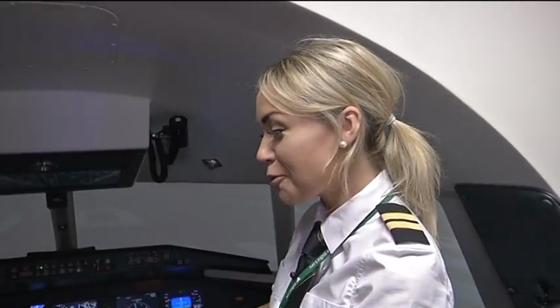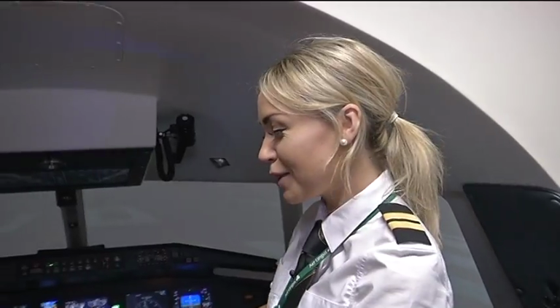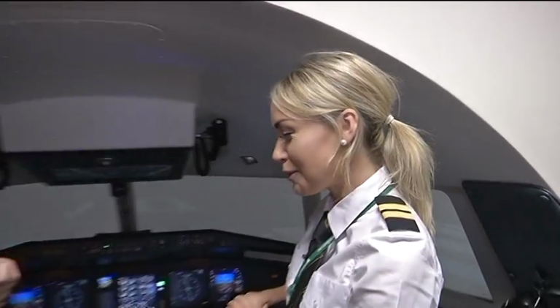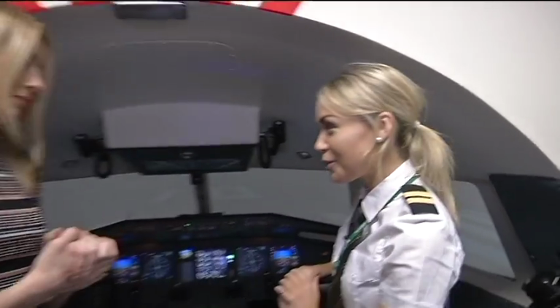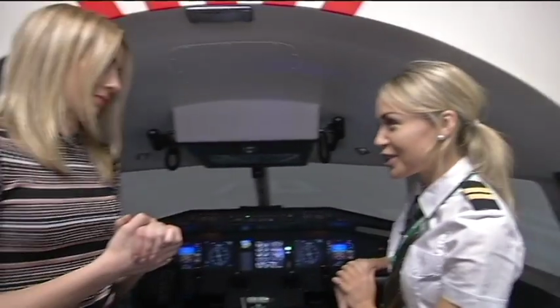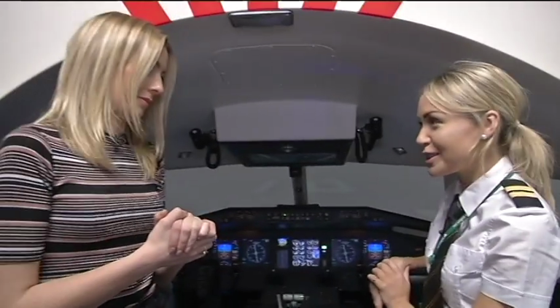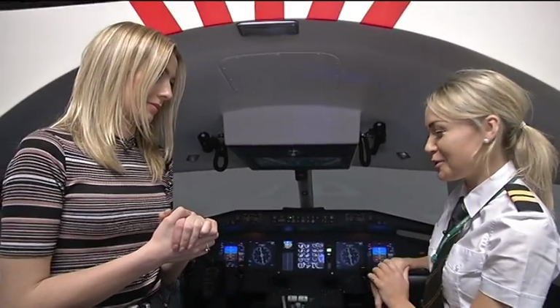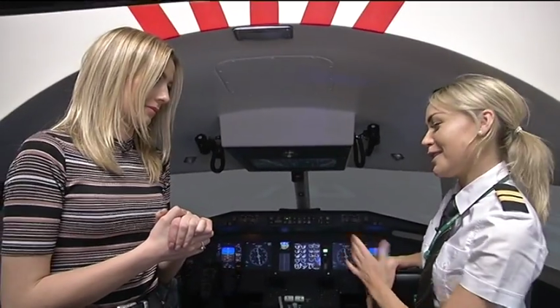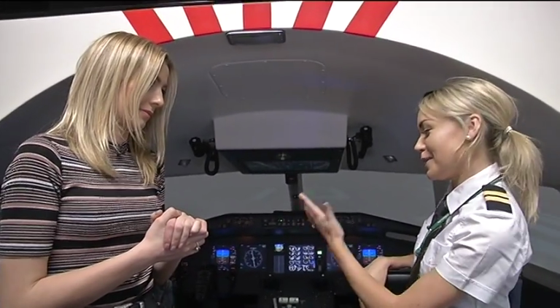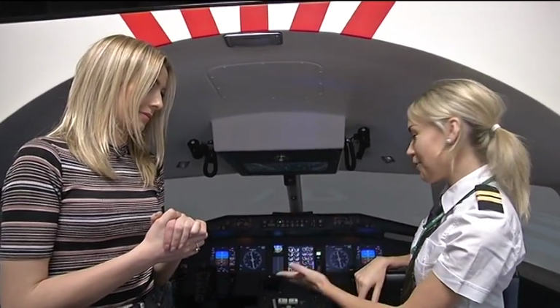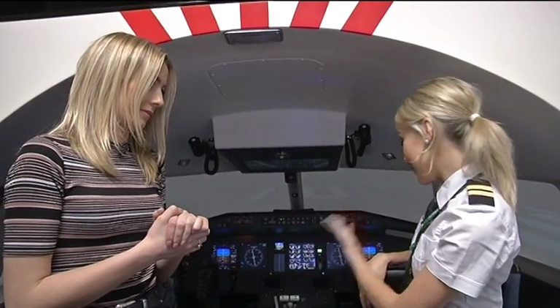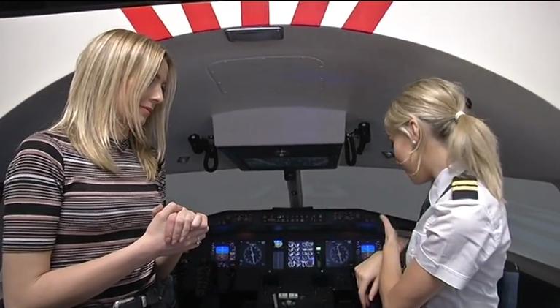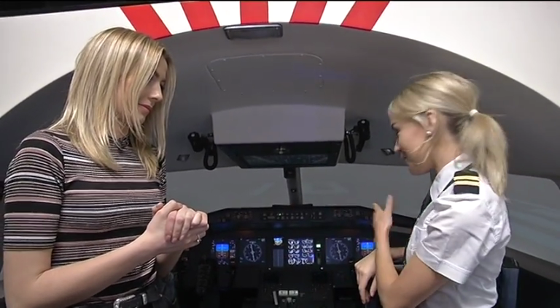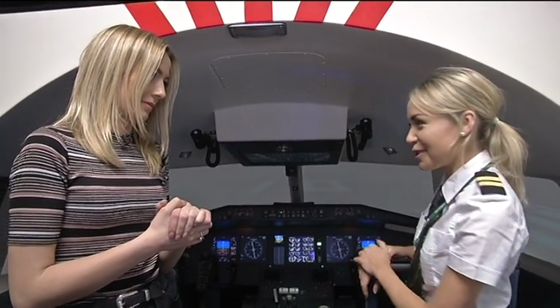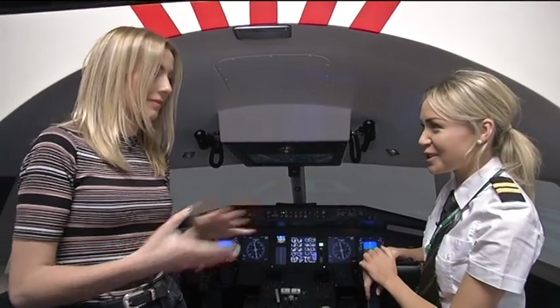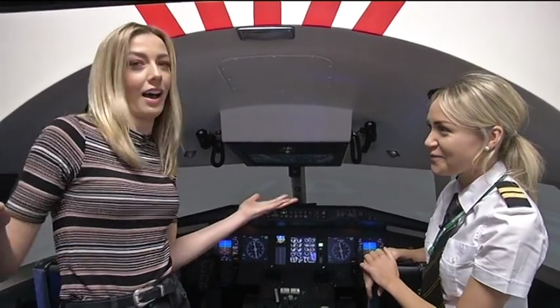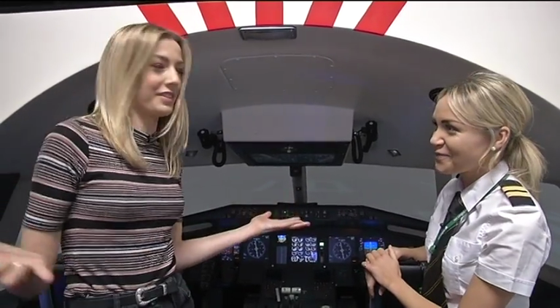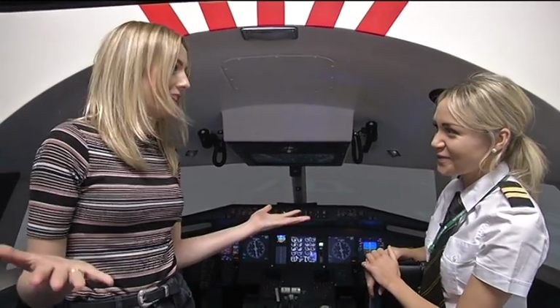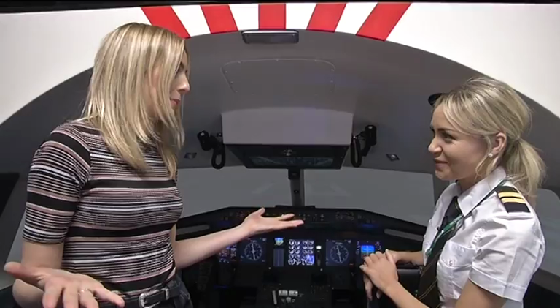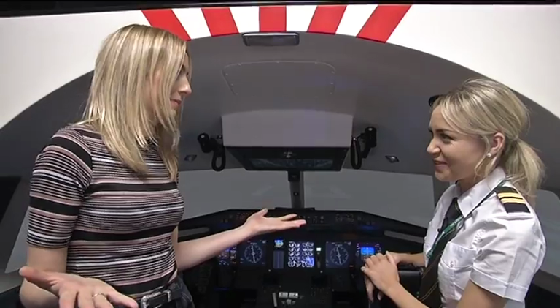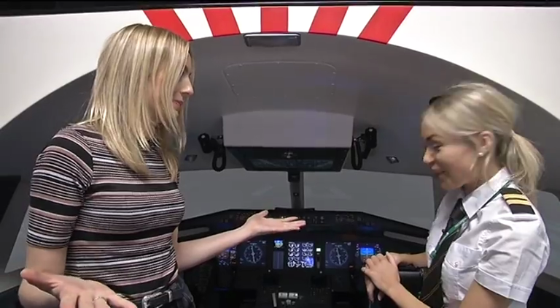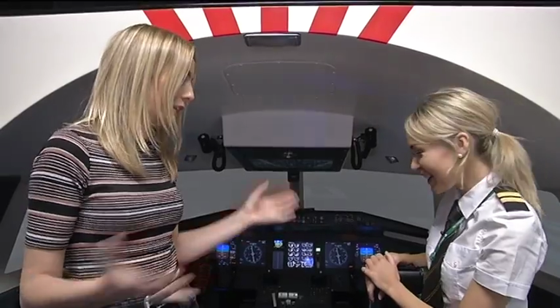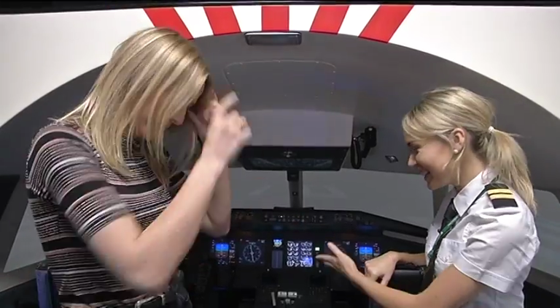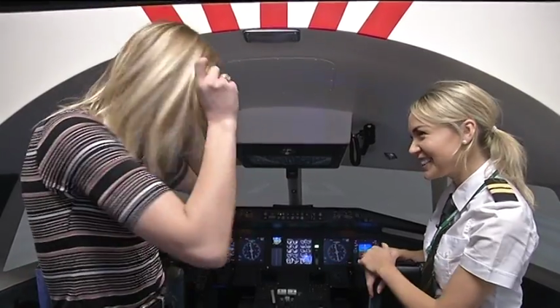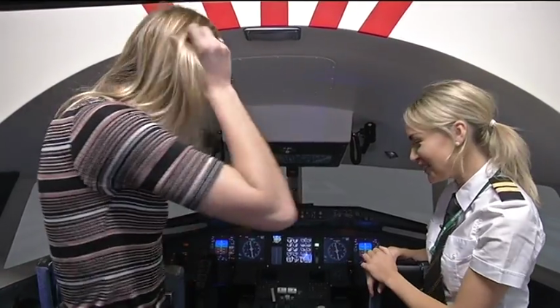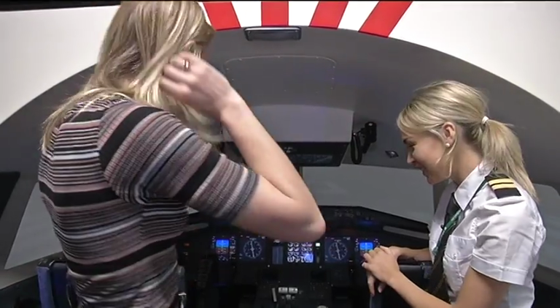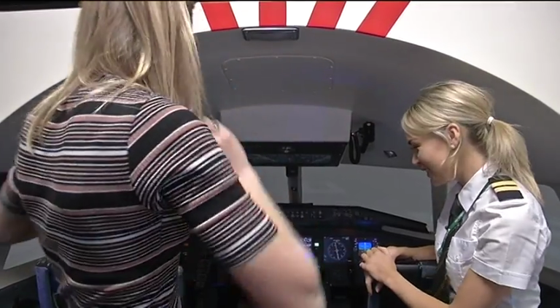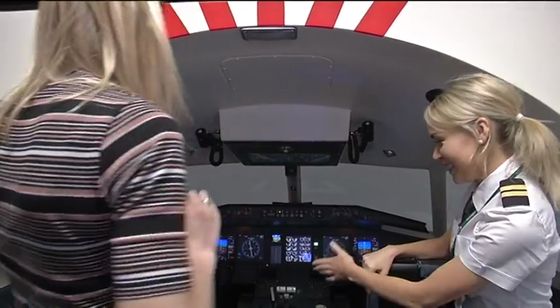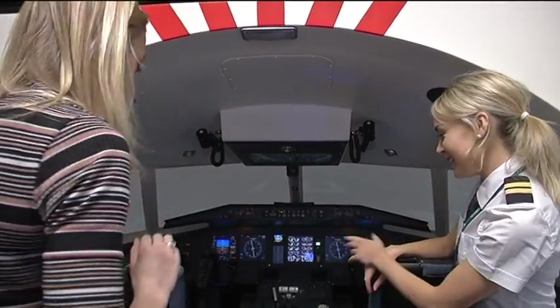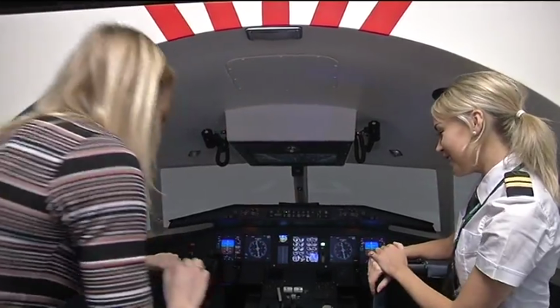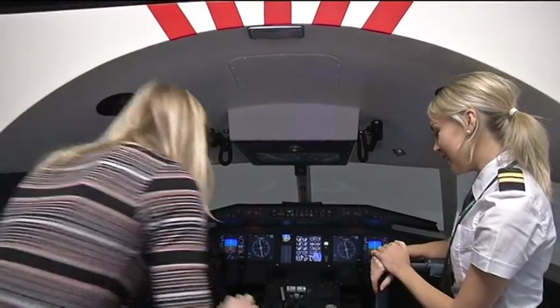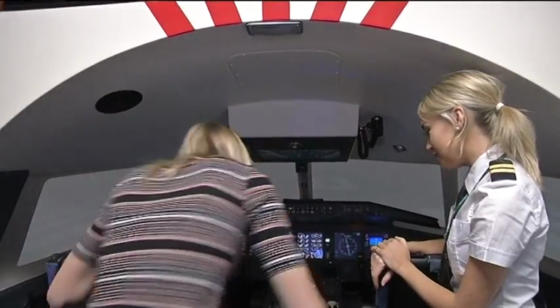The big question is, would you like to be the captain or the first officer? Obviously the captain, 100%. Where does the captain sit? On the left side.